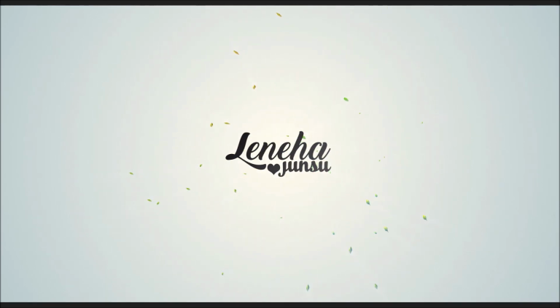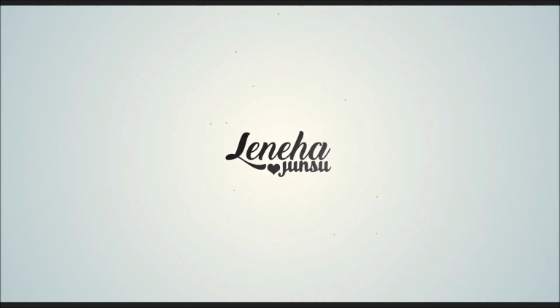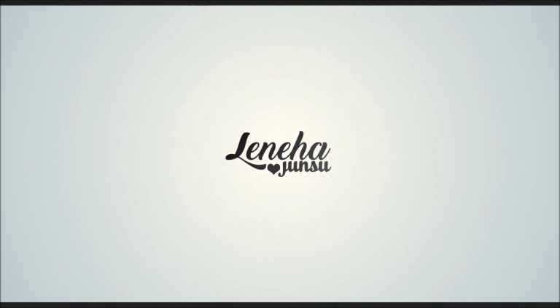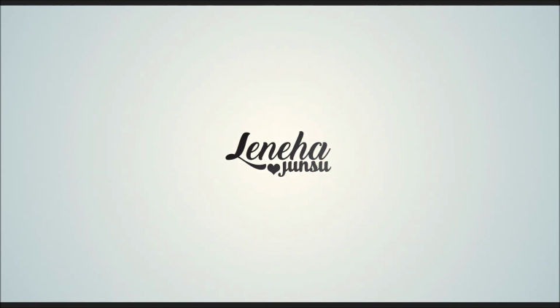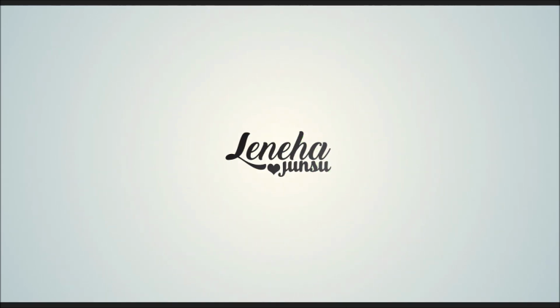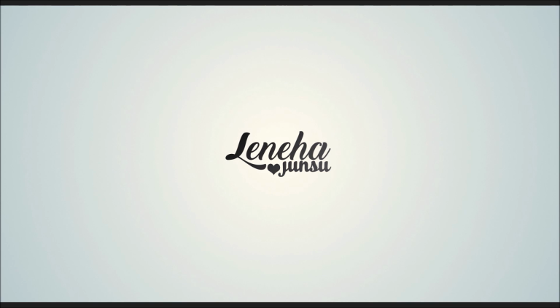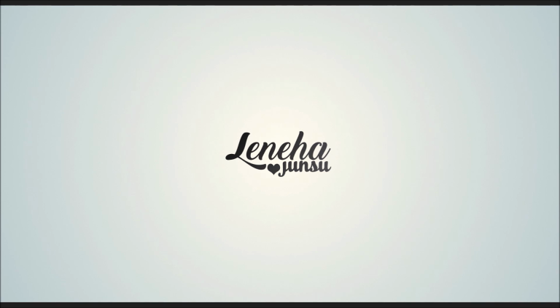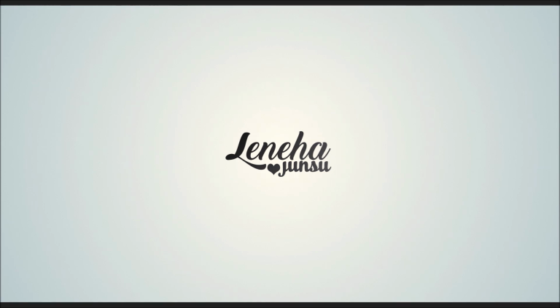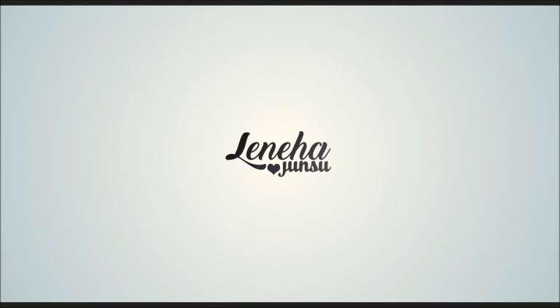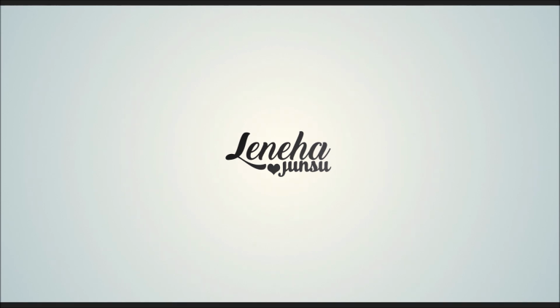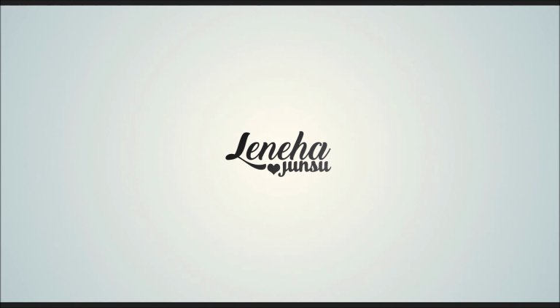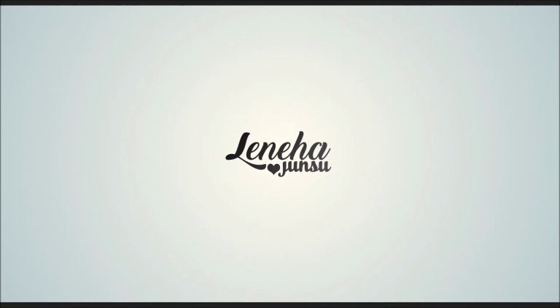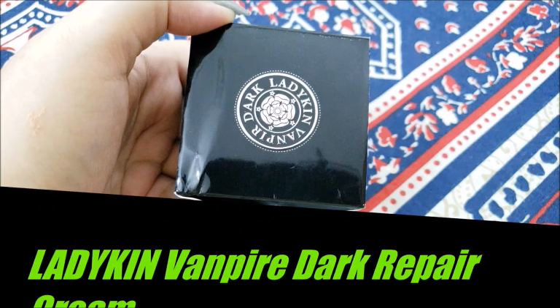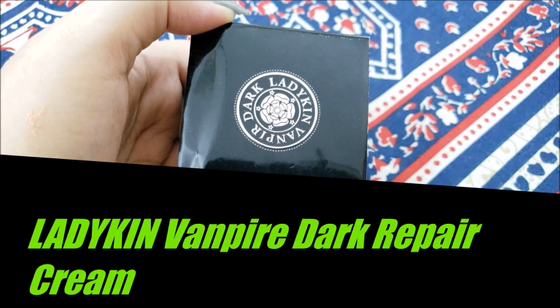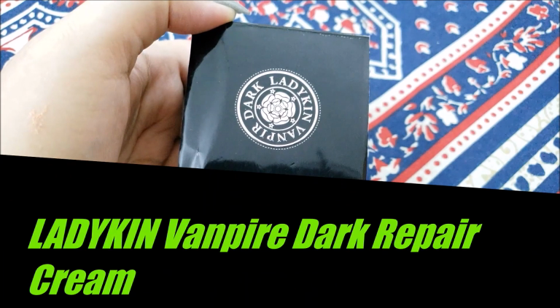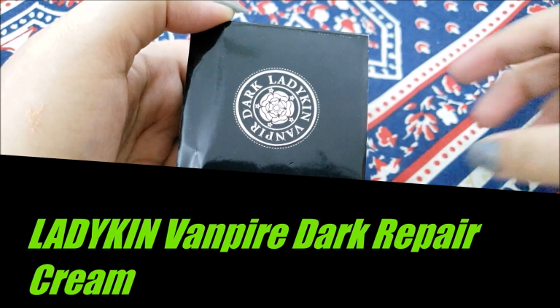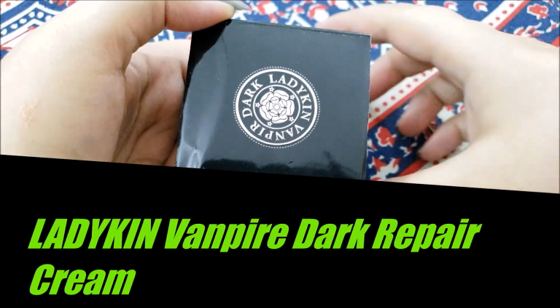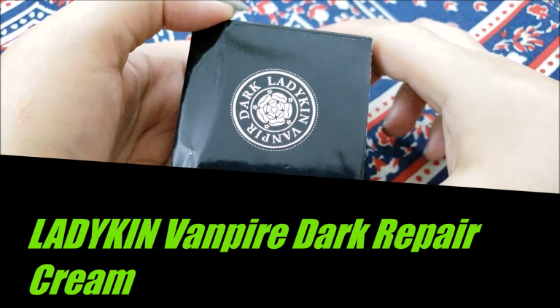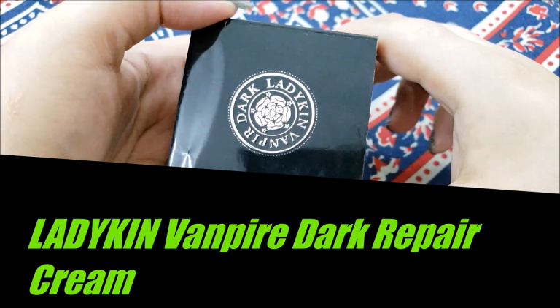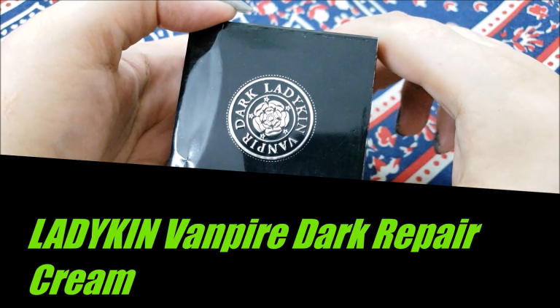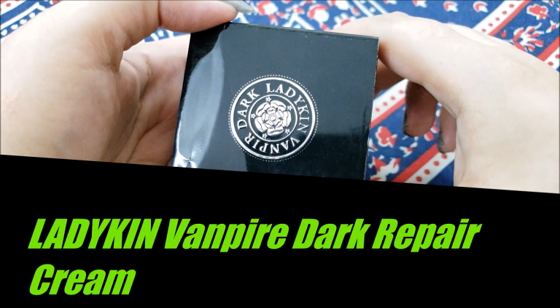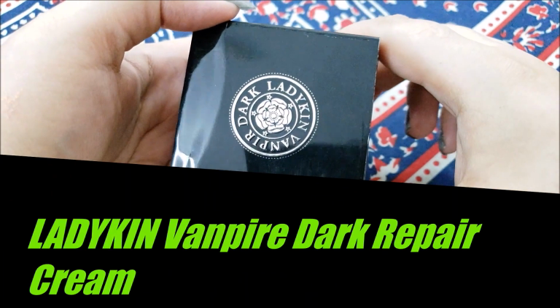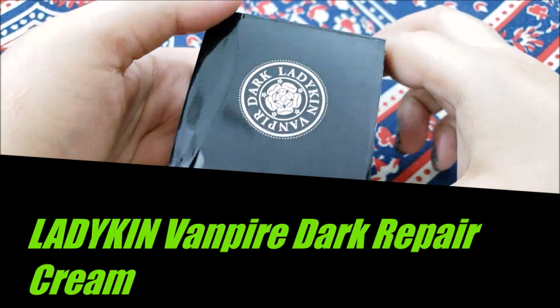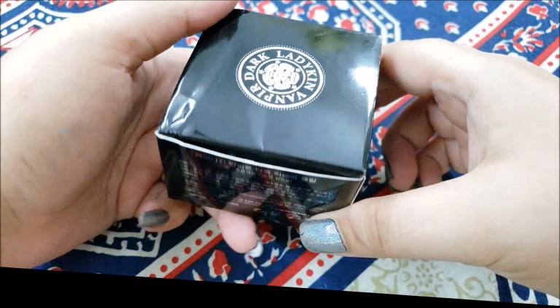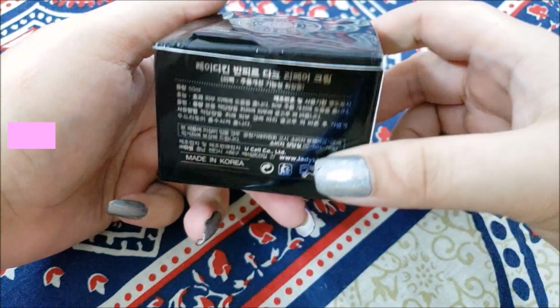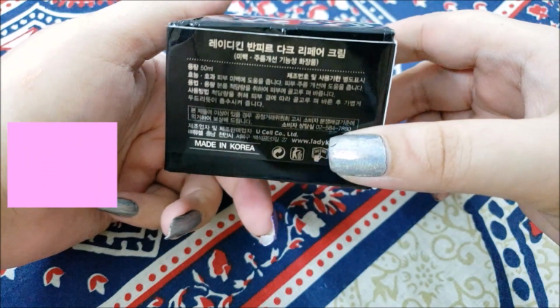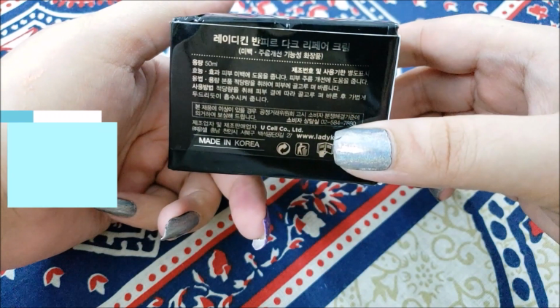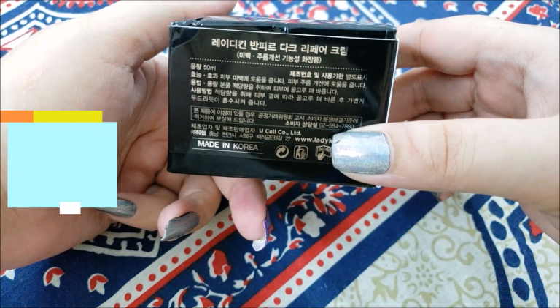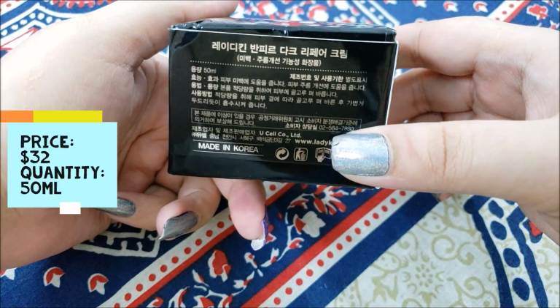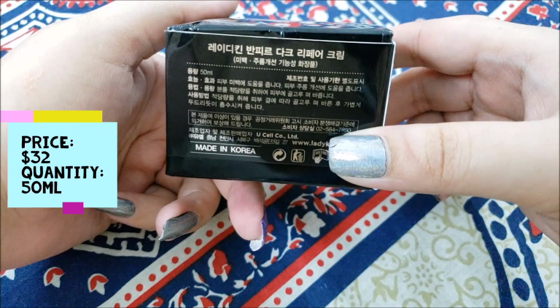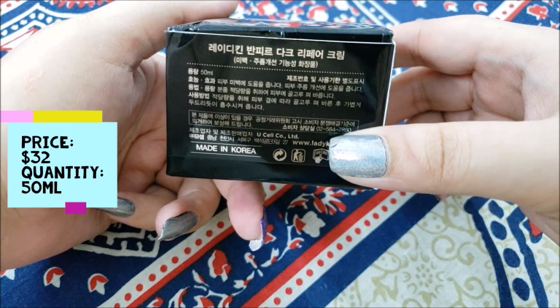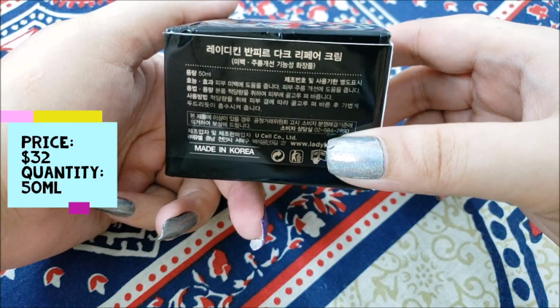Hello Friends! This is me, Laniha Junsu. Welcome to my channel which is all about enhancing what you have.